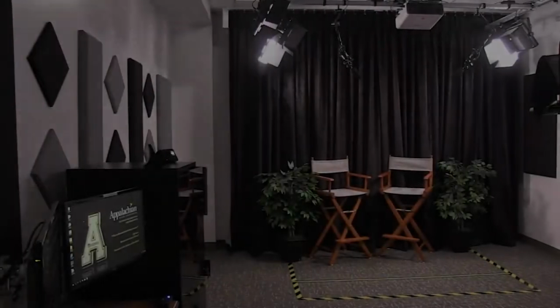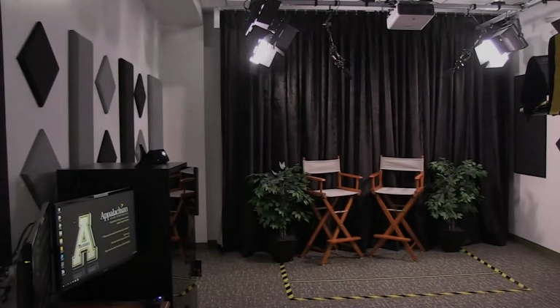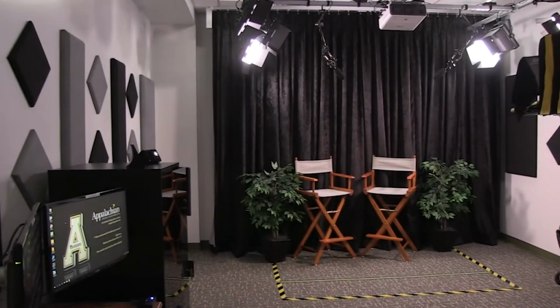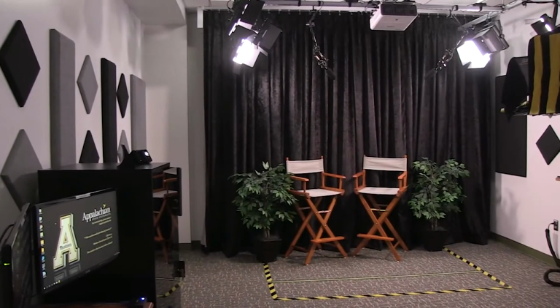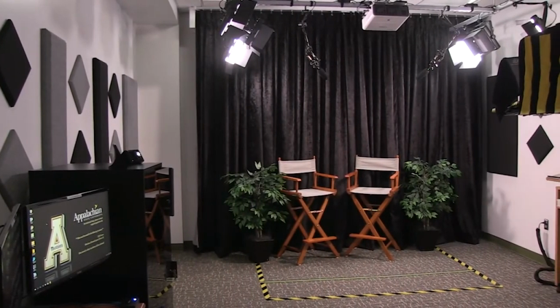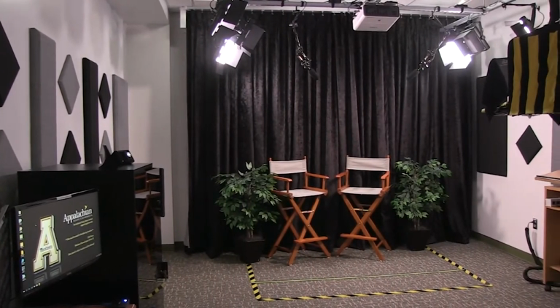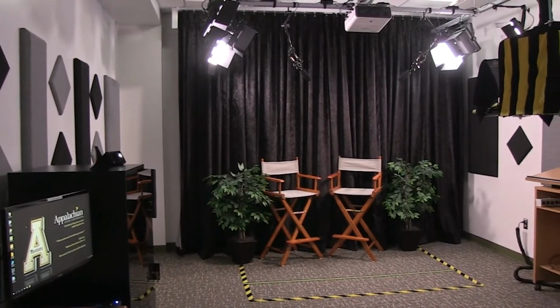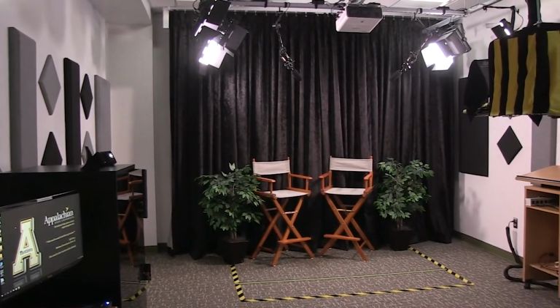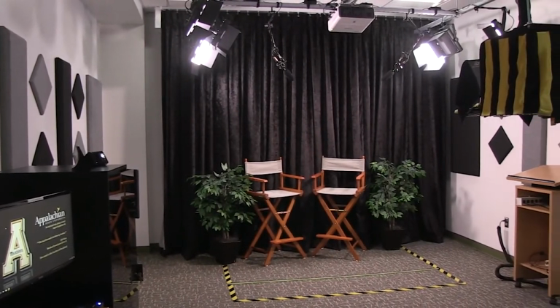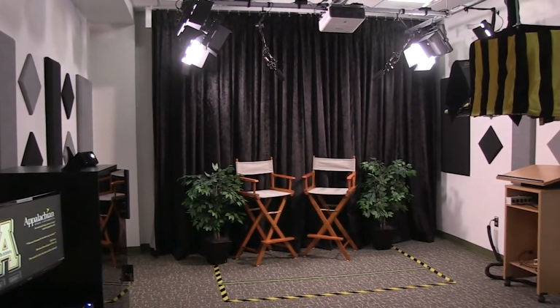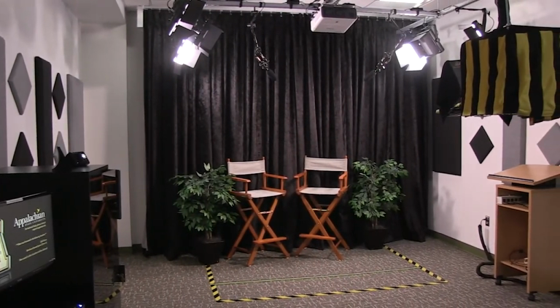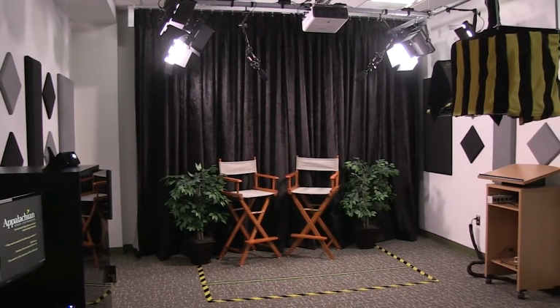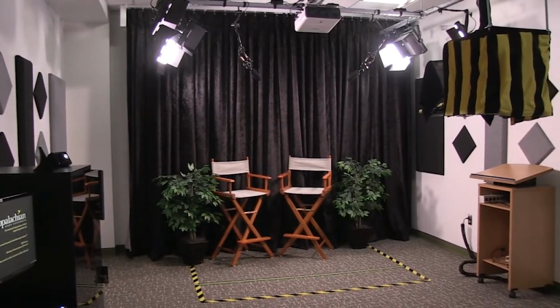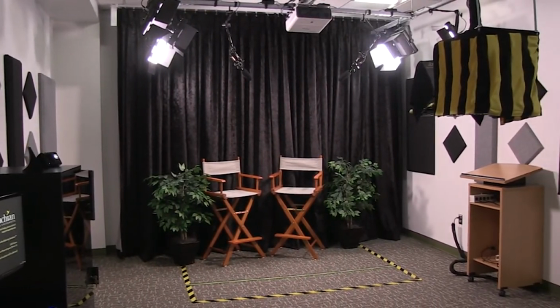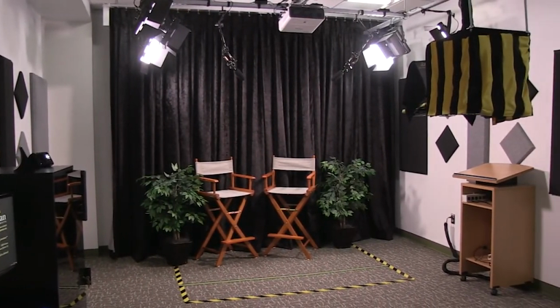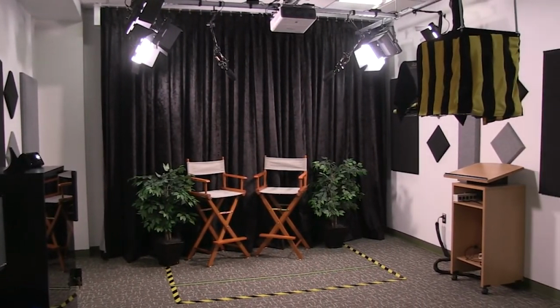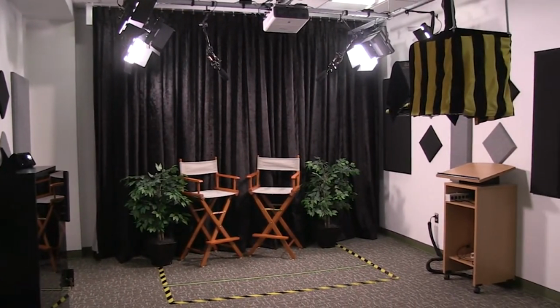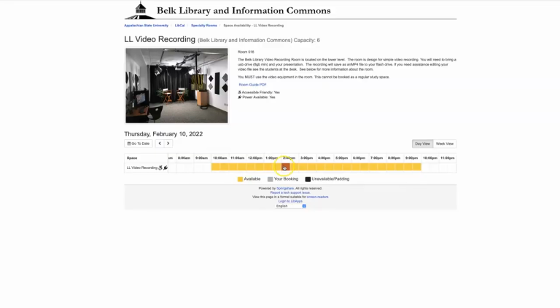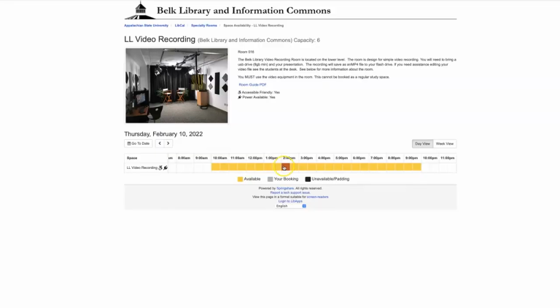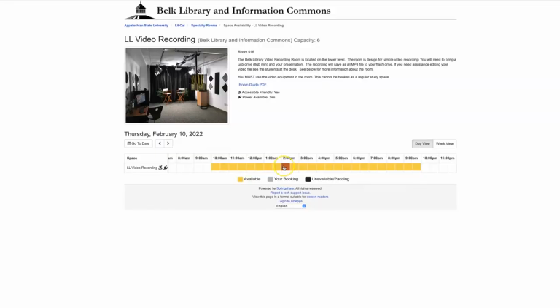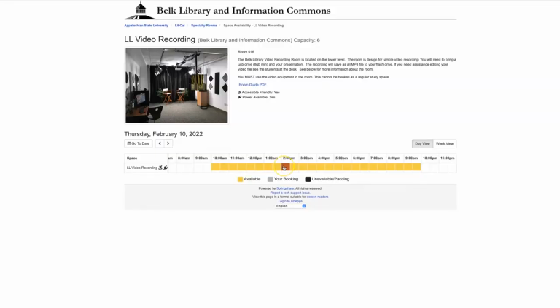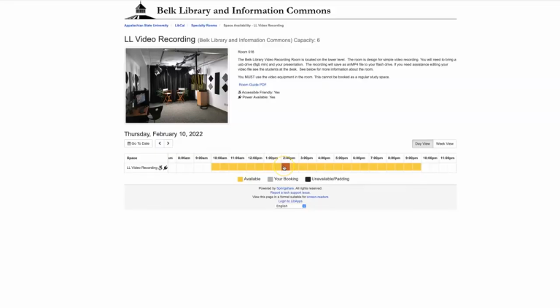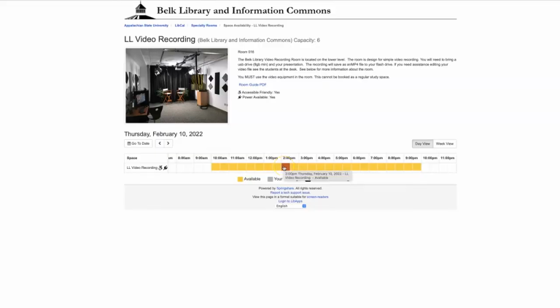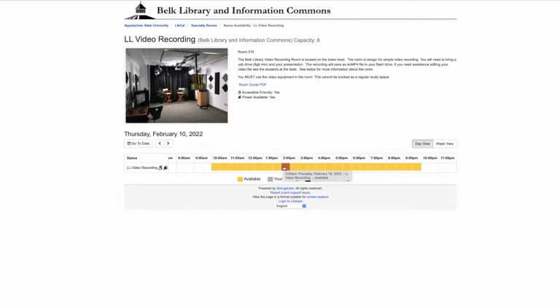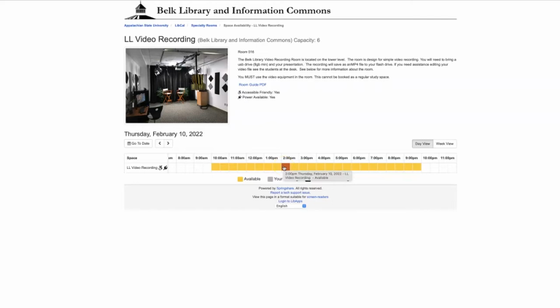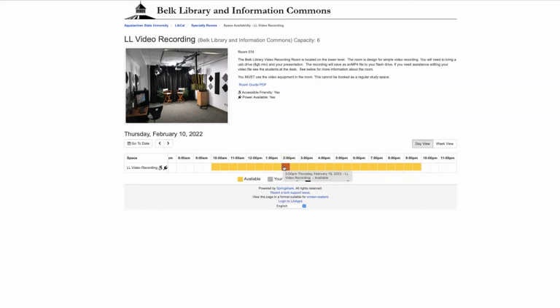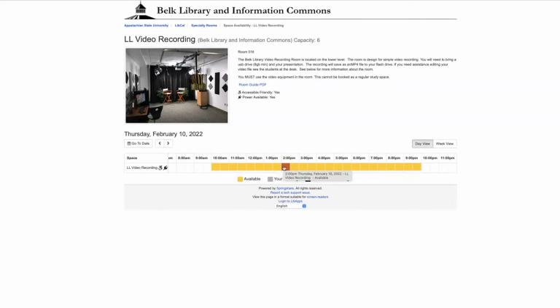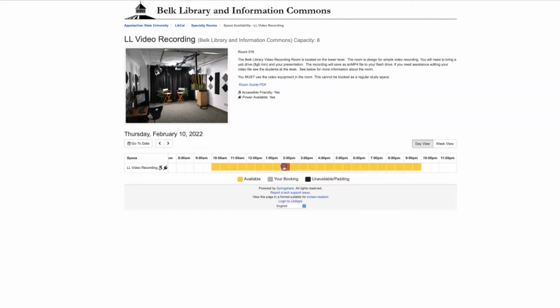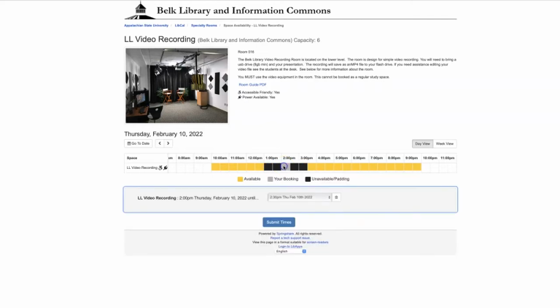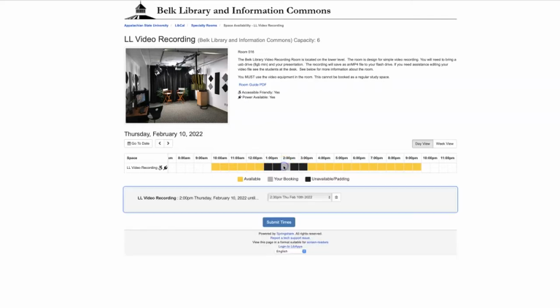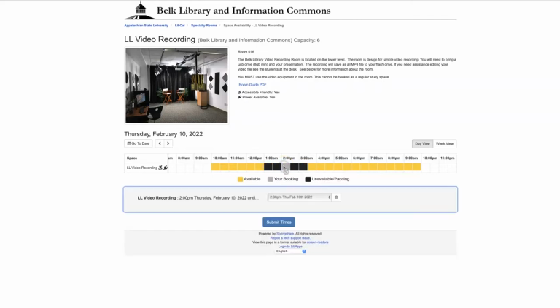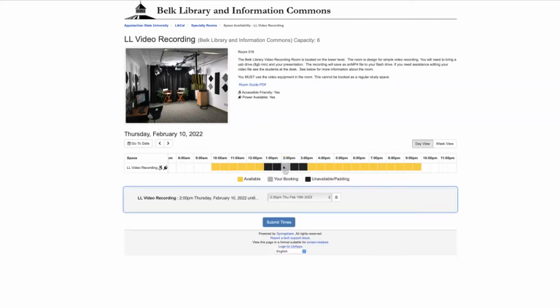Belk Library has a new video recording room on the lower level. The room can be checked out through the group study booking system.